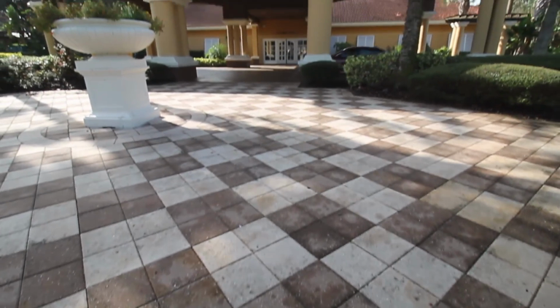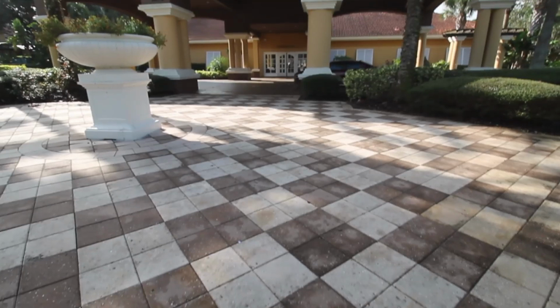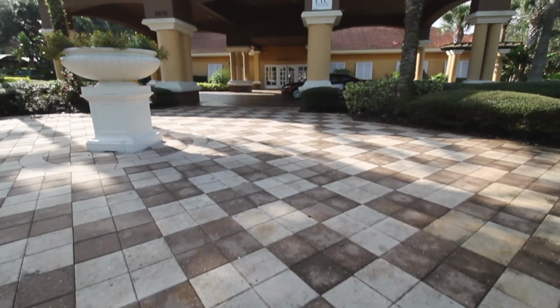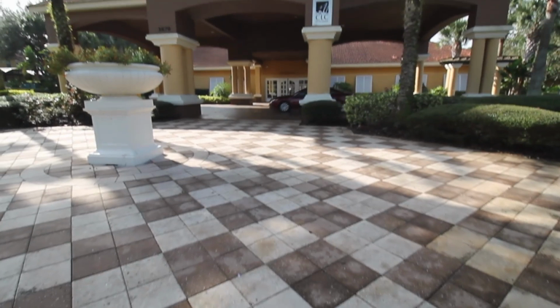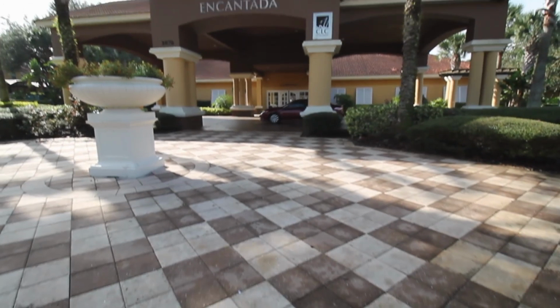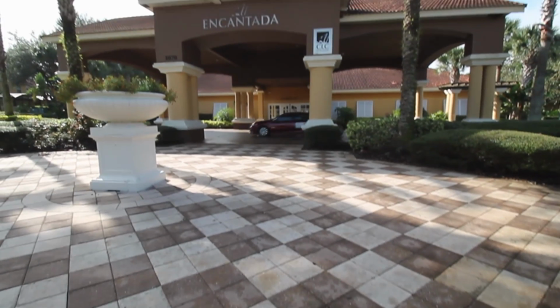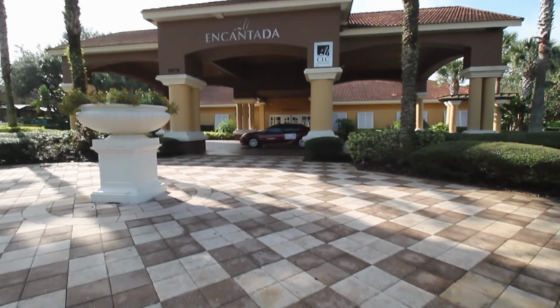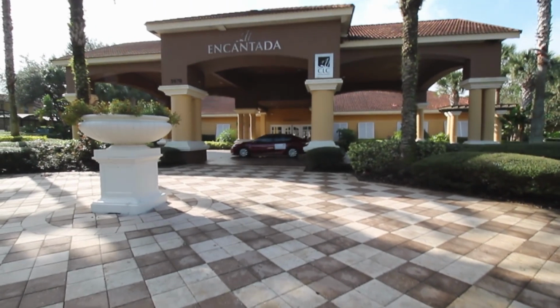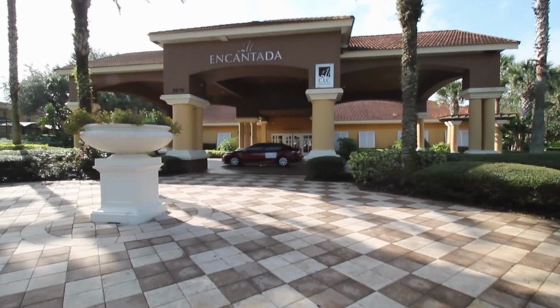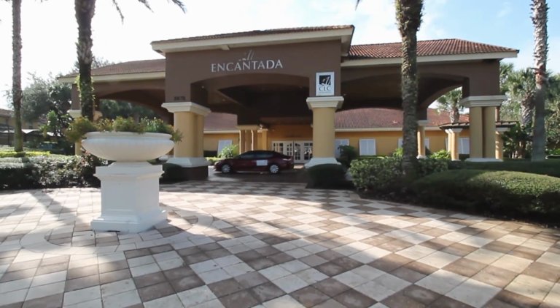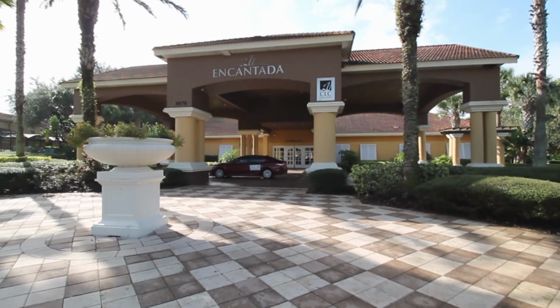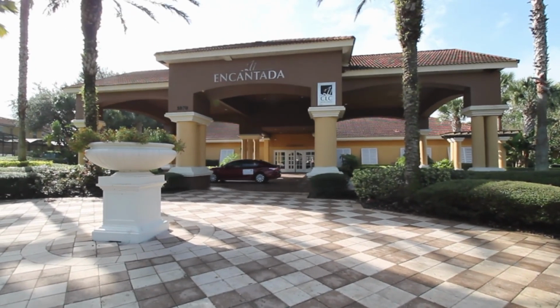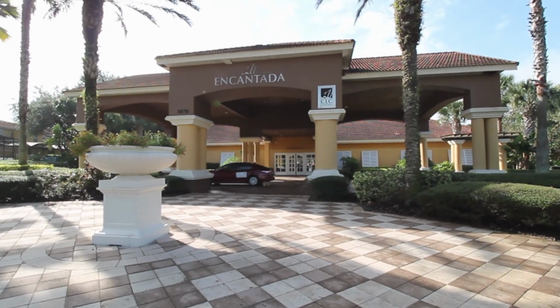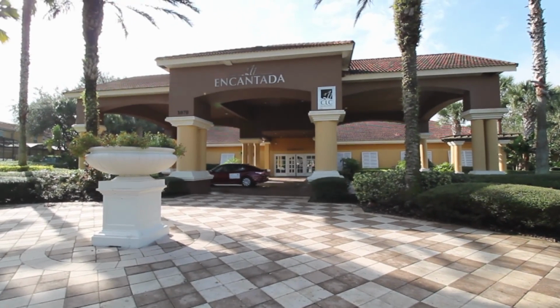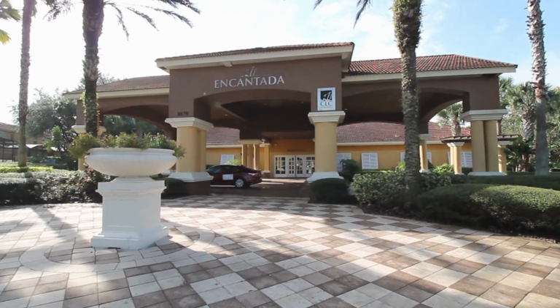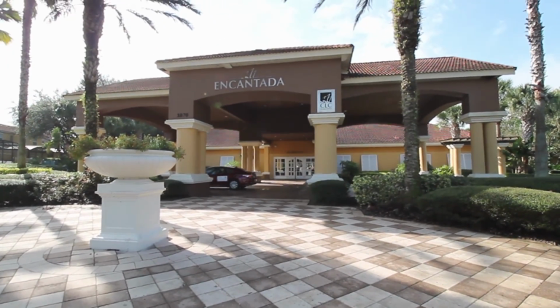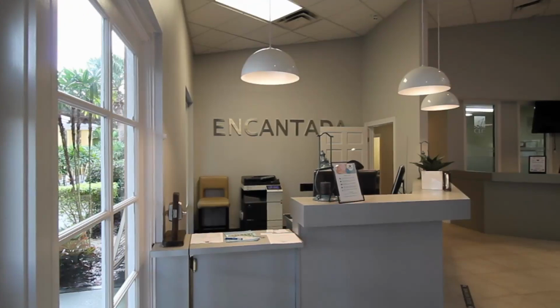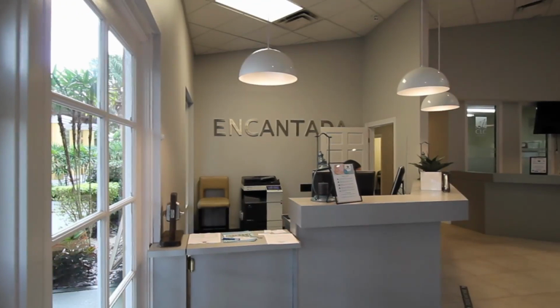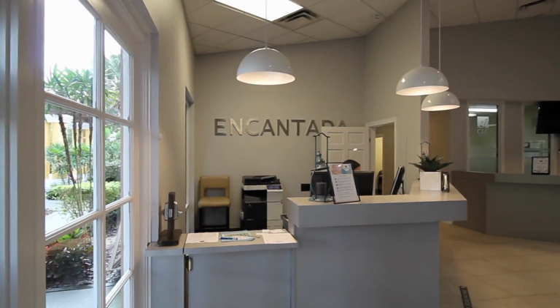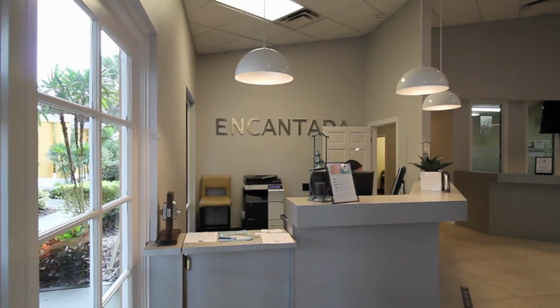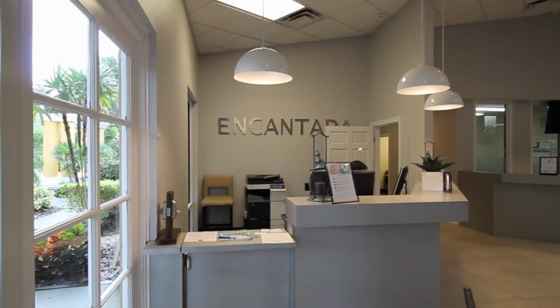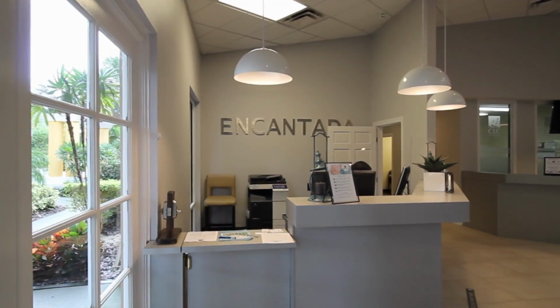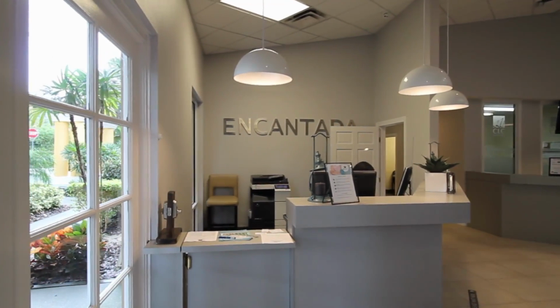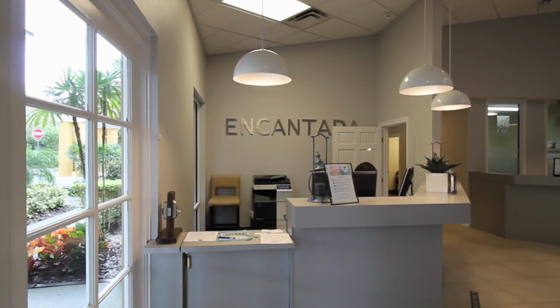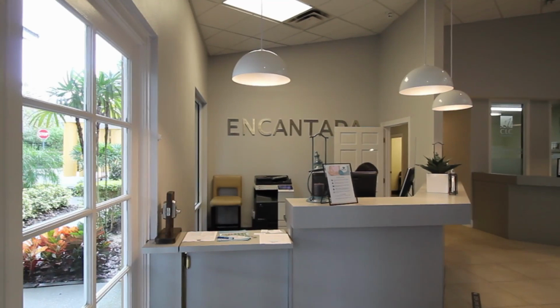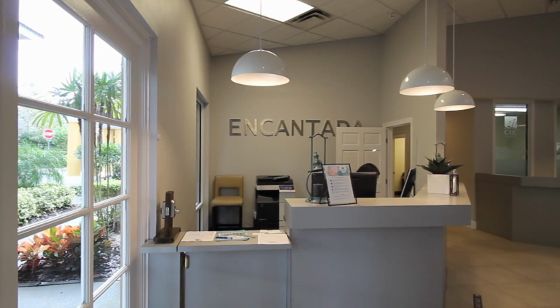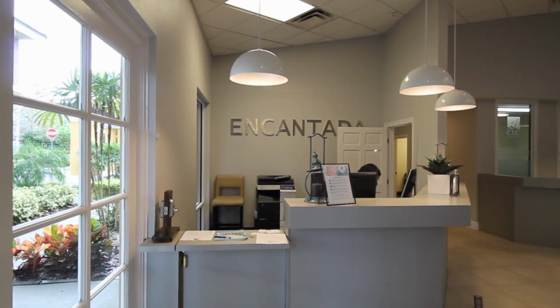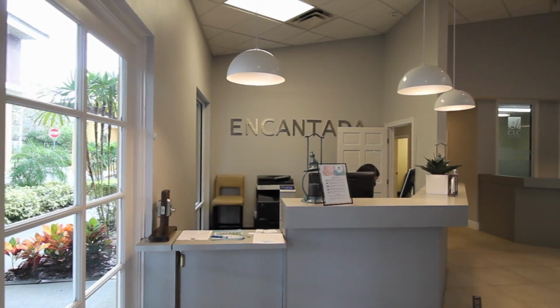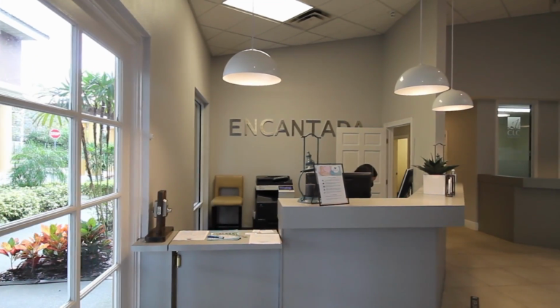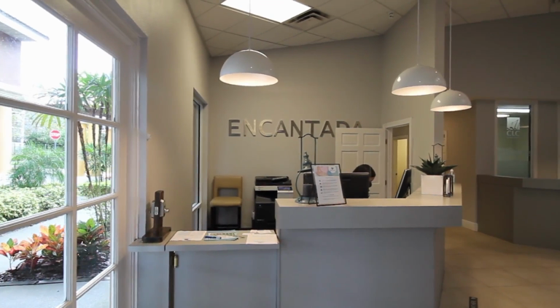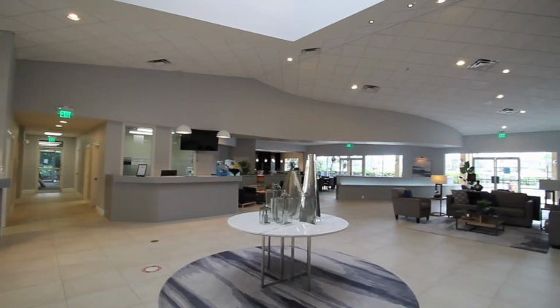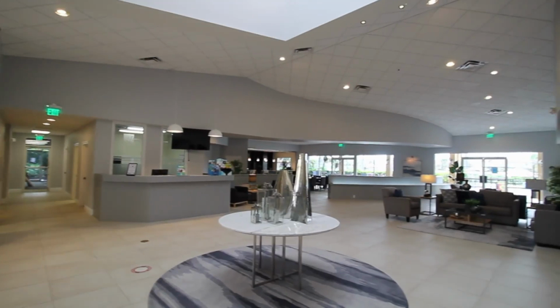The community has a variety of amenities including a clubhouse, restaurant, resort-style pool, and much more.